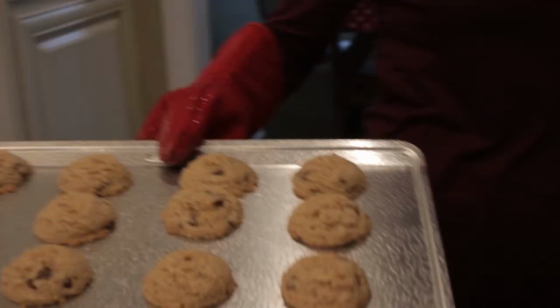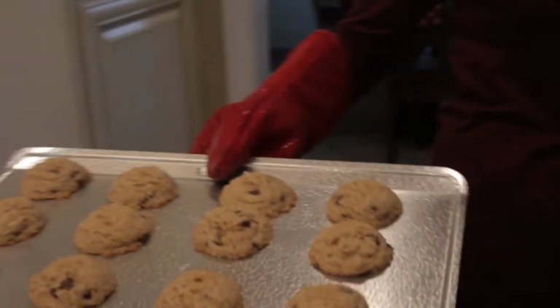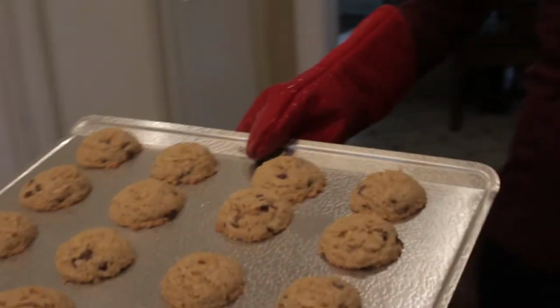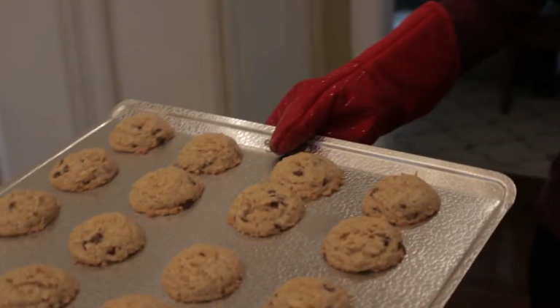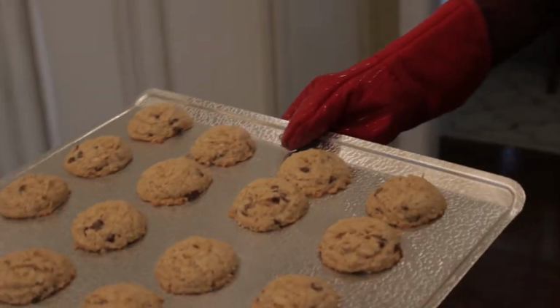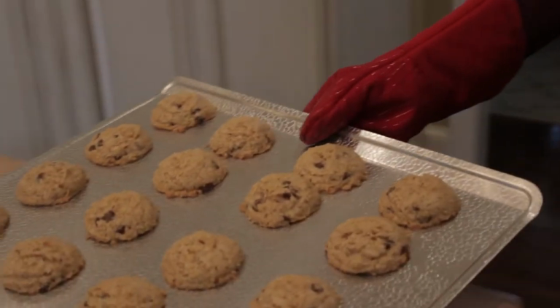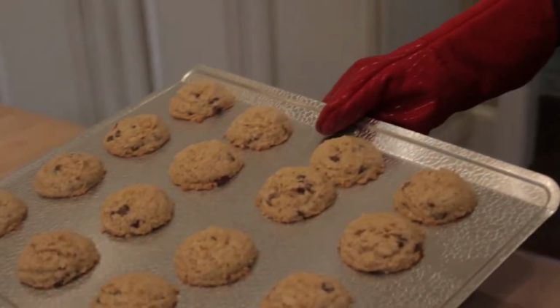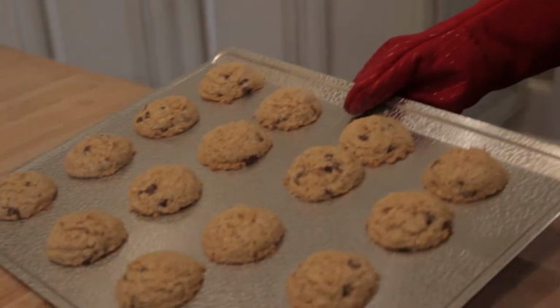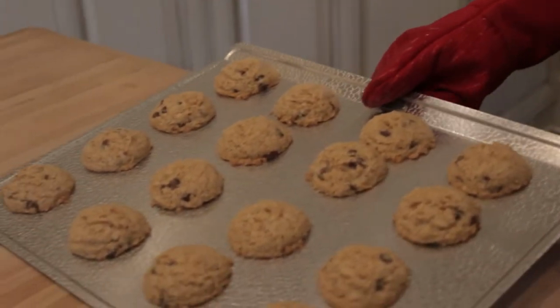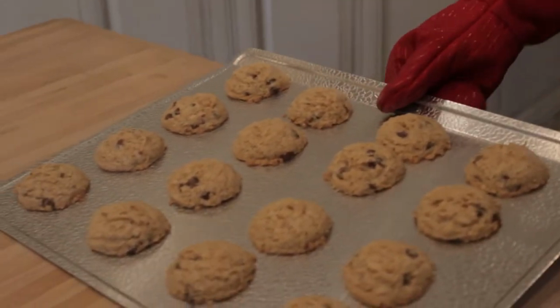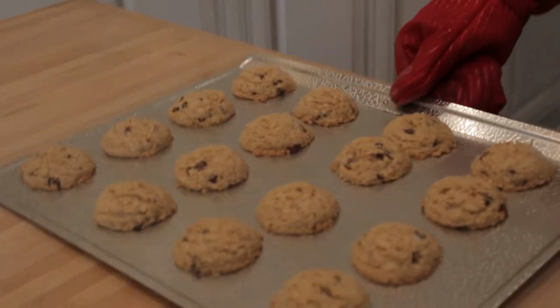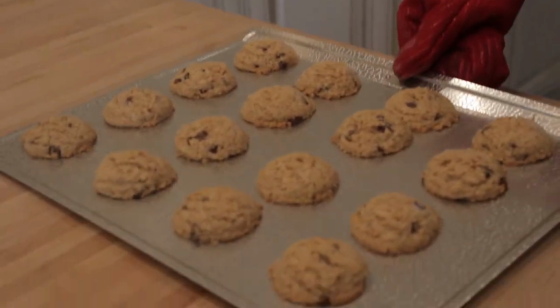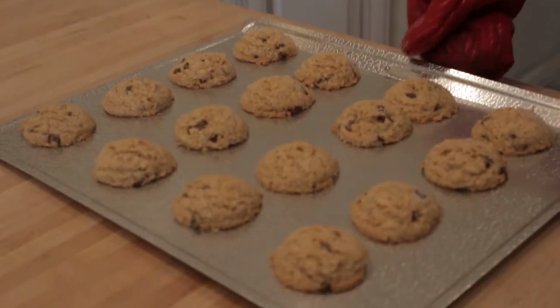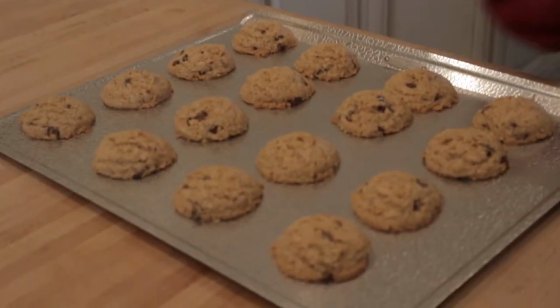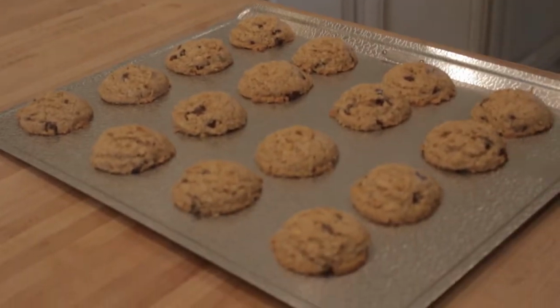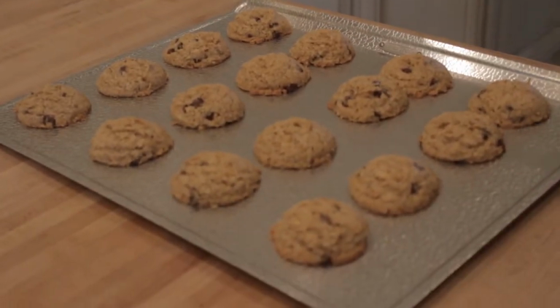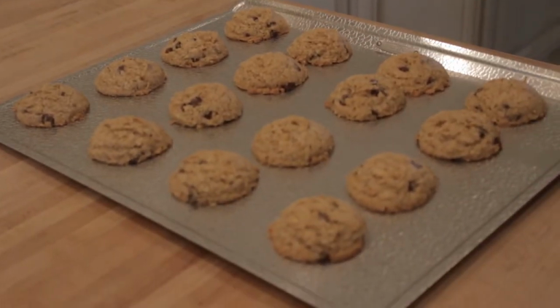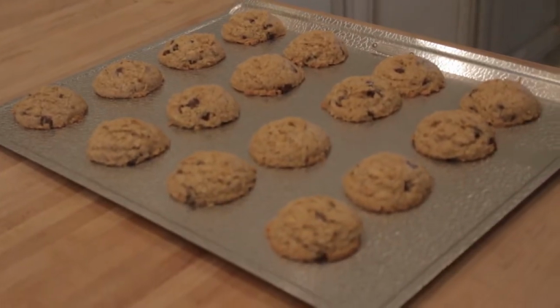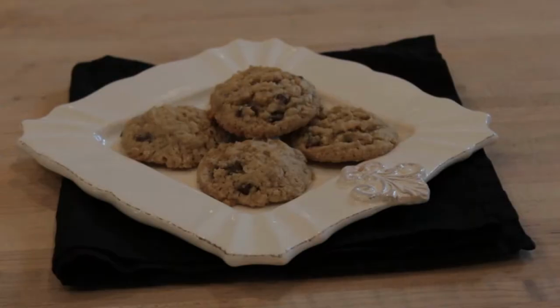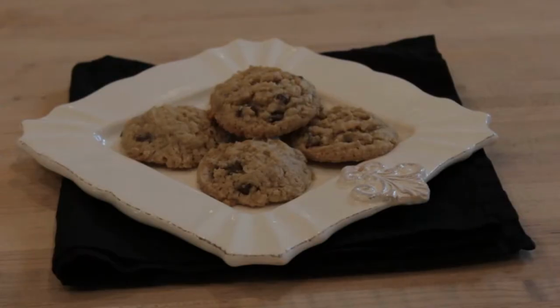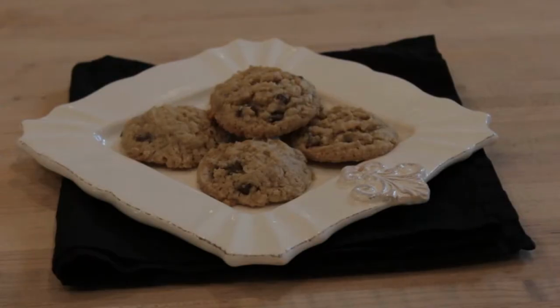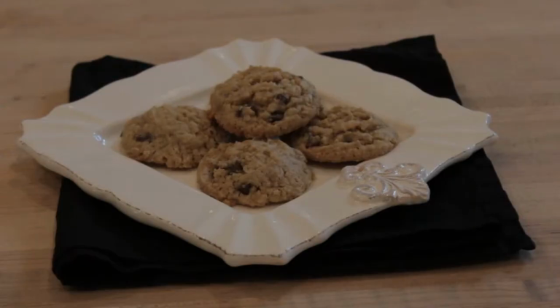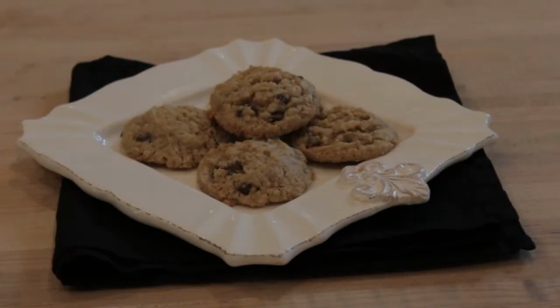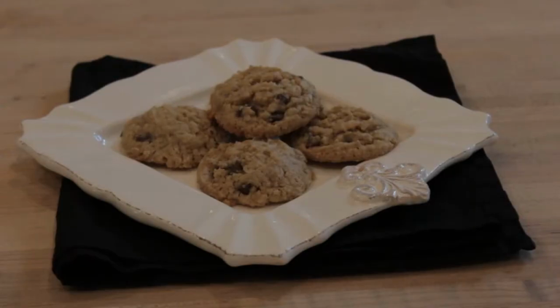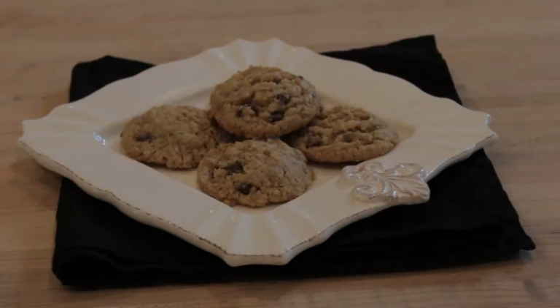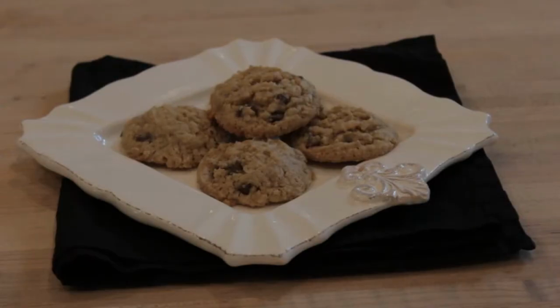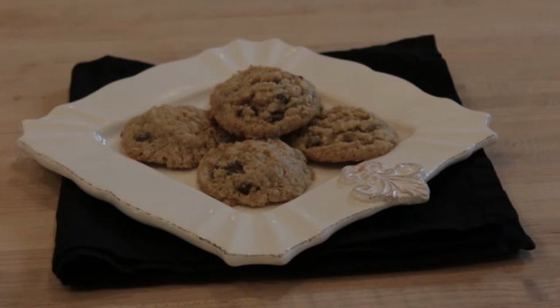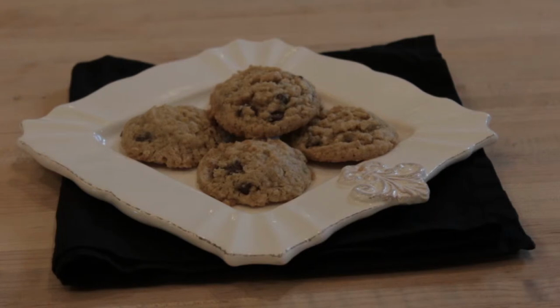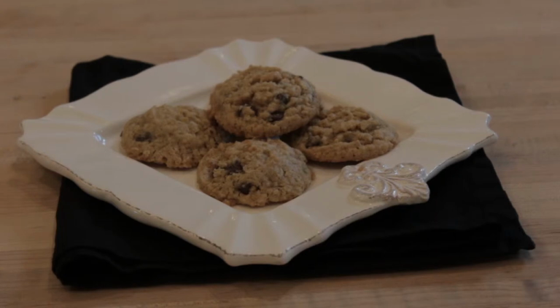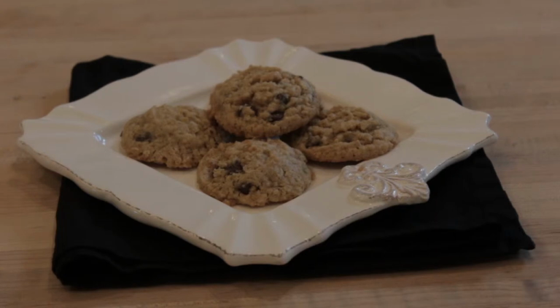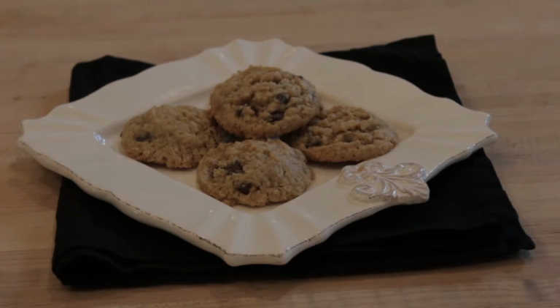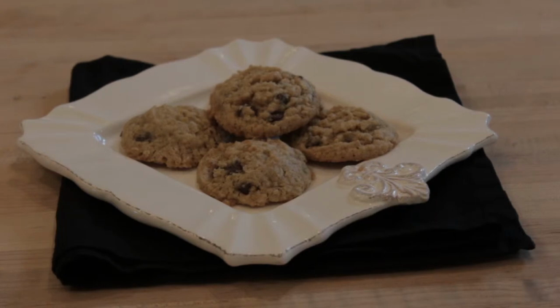Remove them from the oven when the tops just begin to brown. Let the cookies cool for a few minutes and then enjoy.